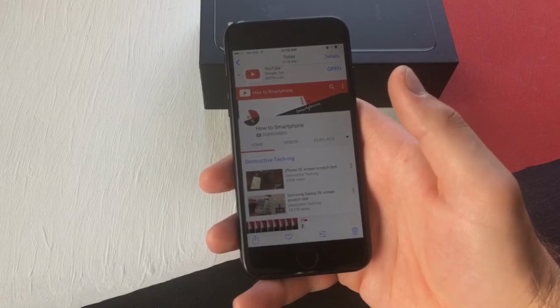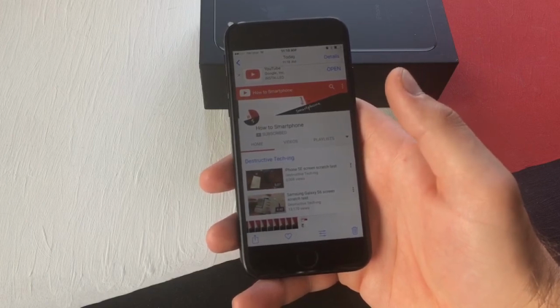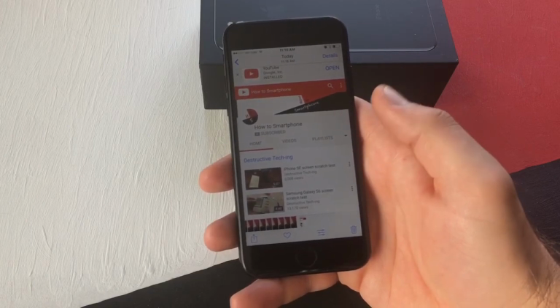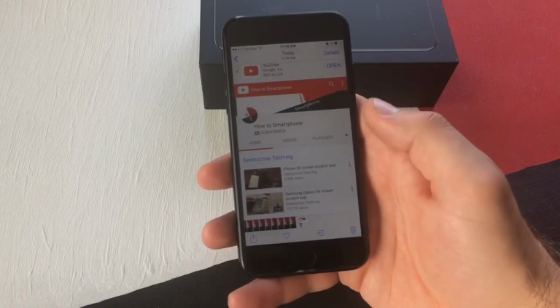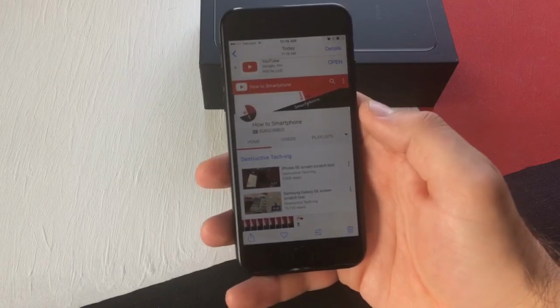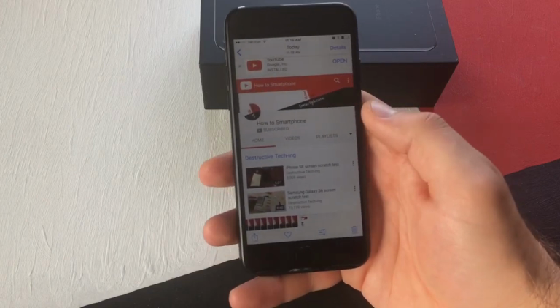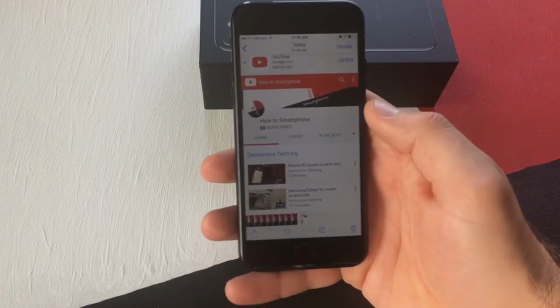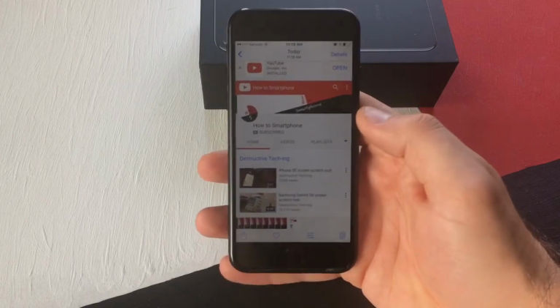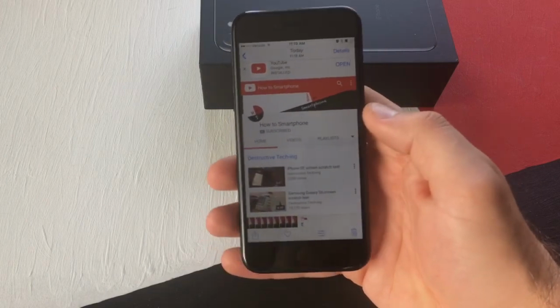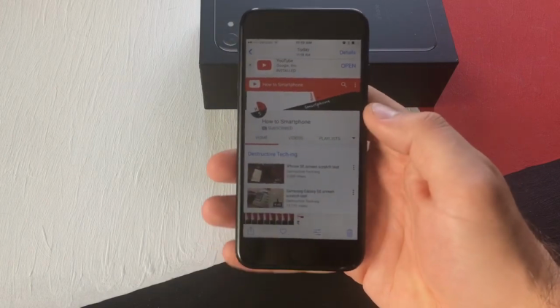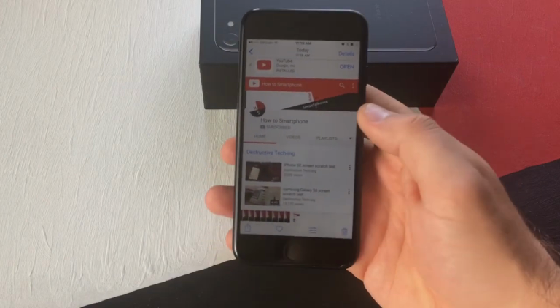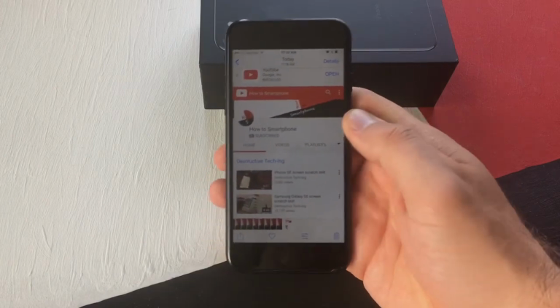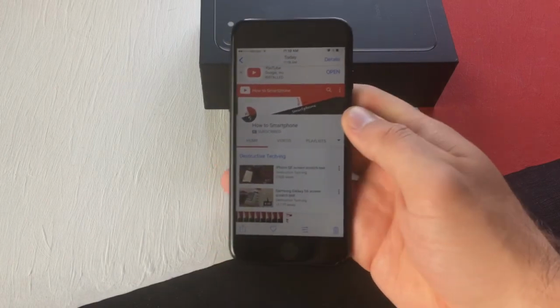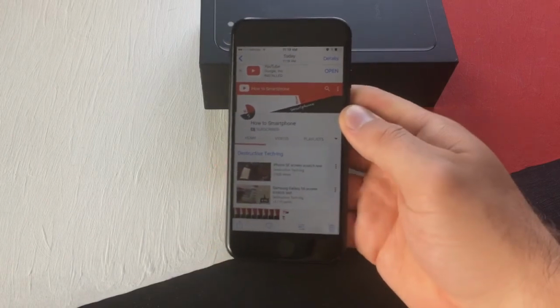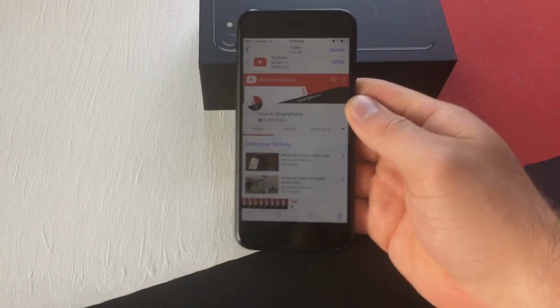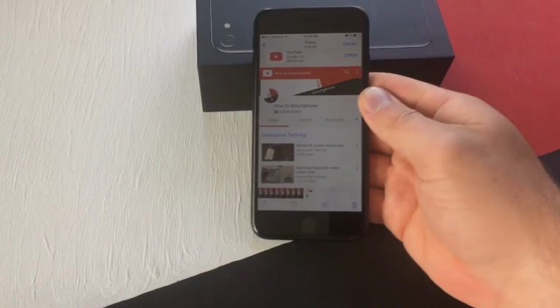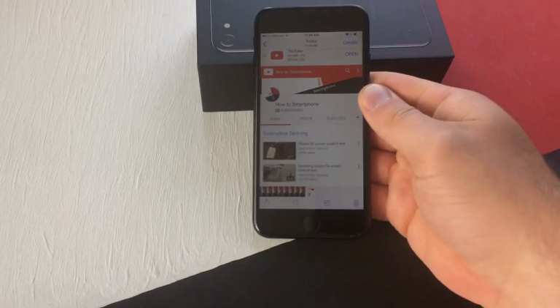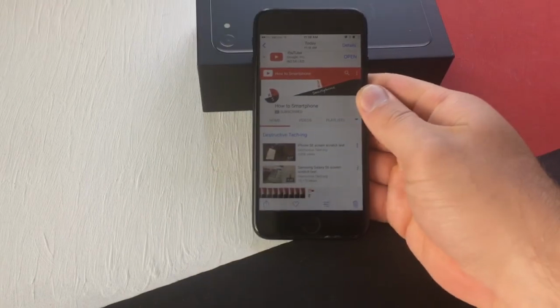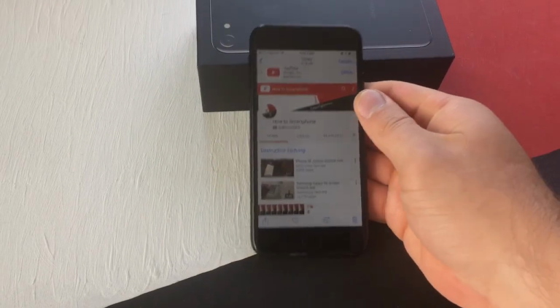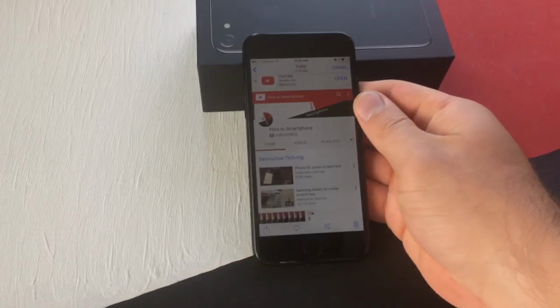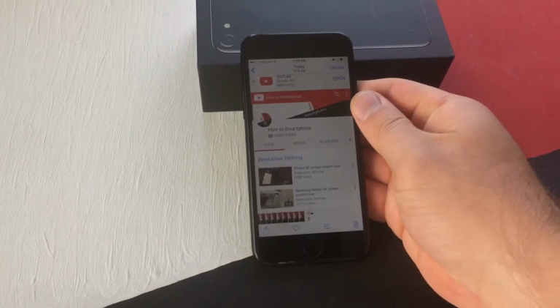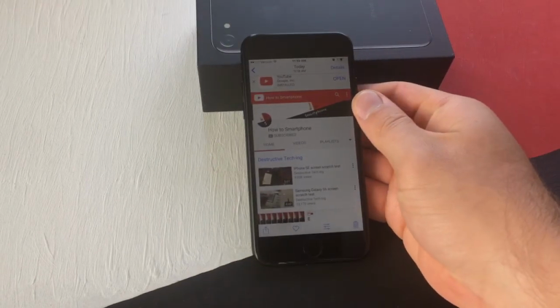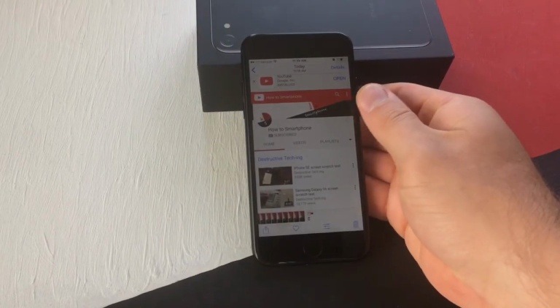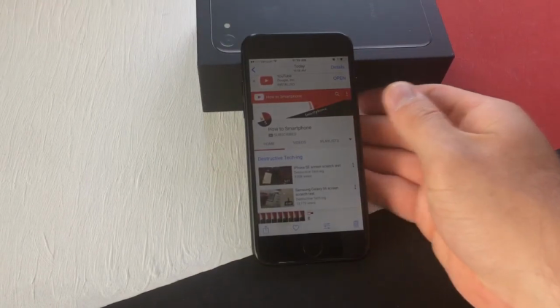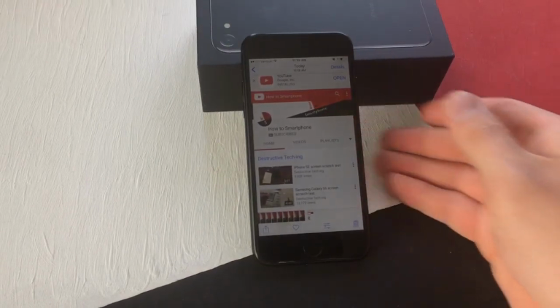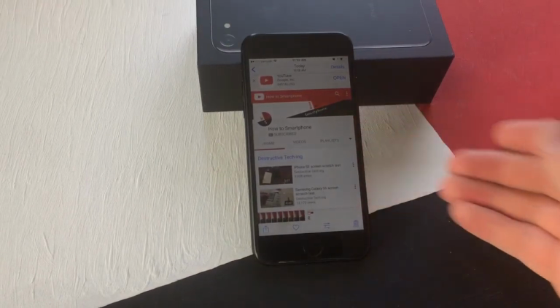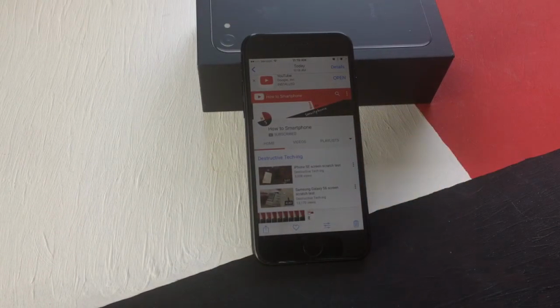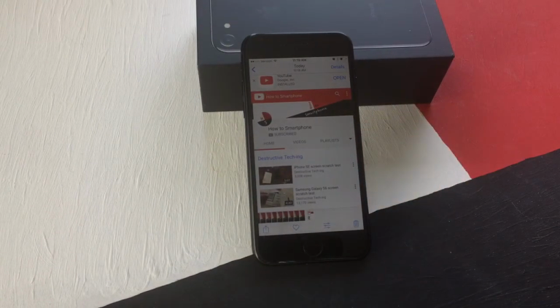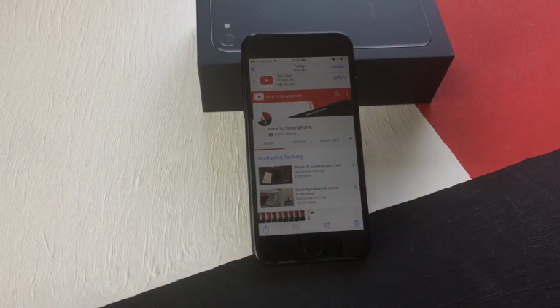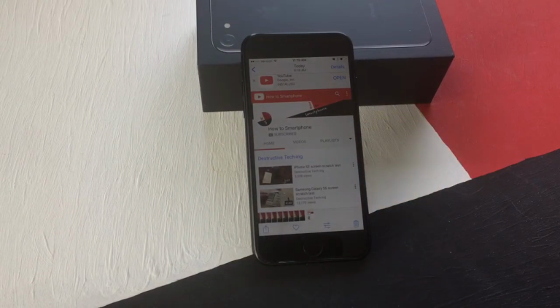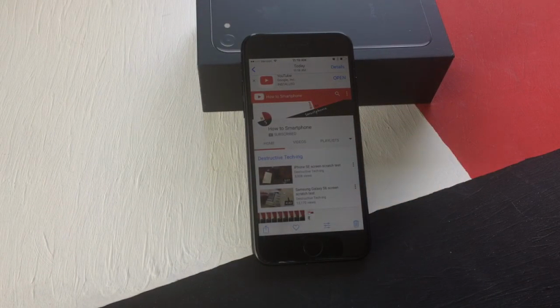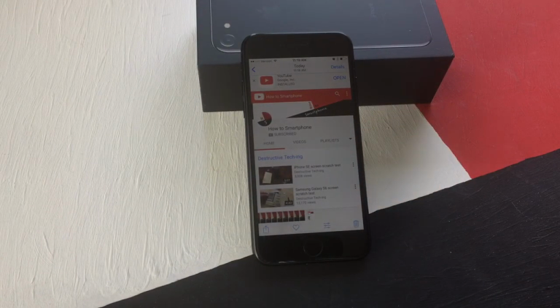That is how you screenshot on an iPhone 7. Thank you guys for watching, have a nice day.